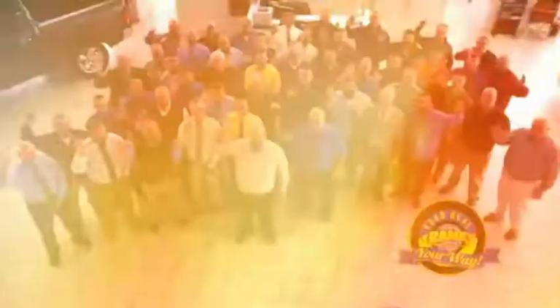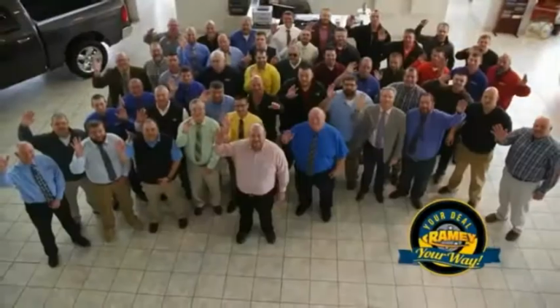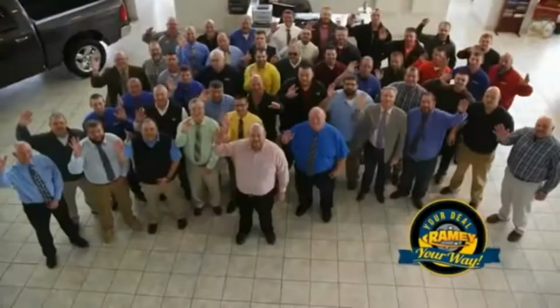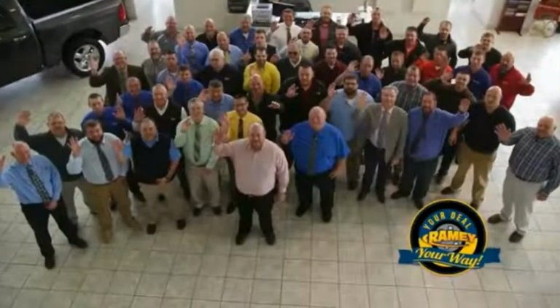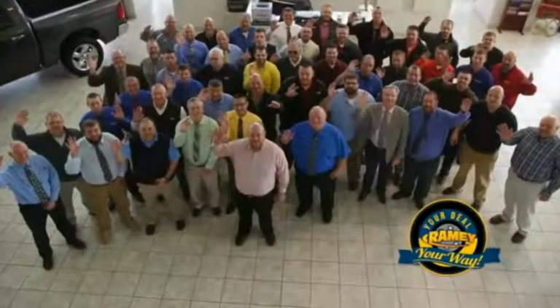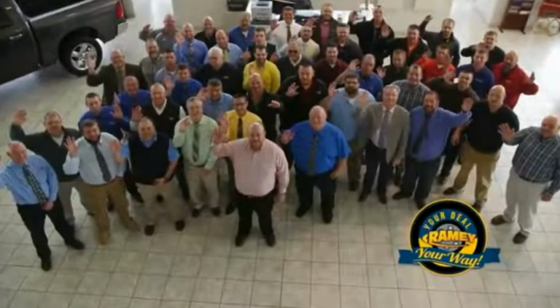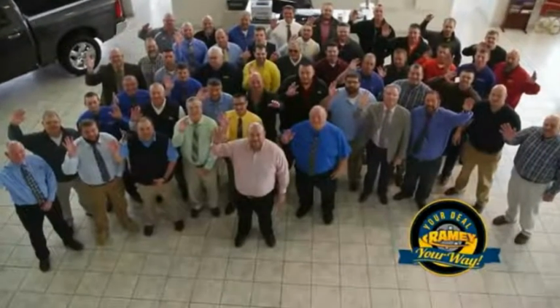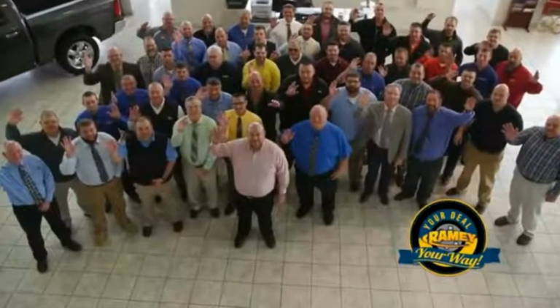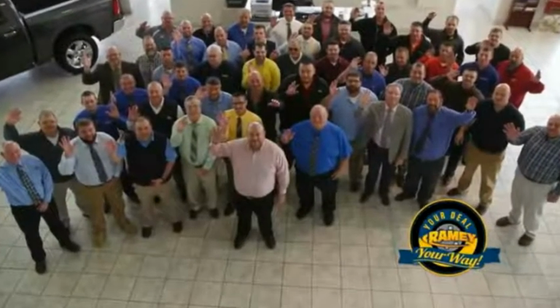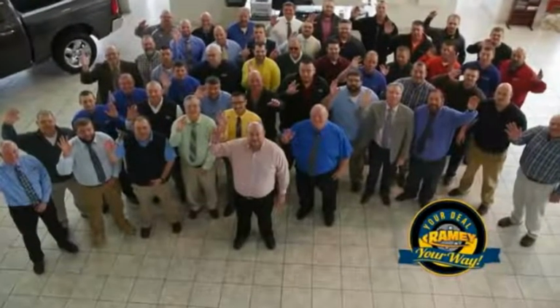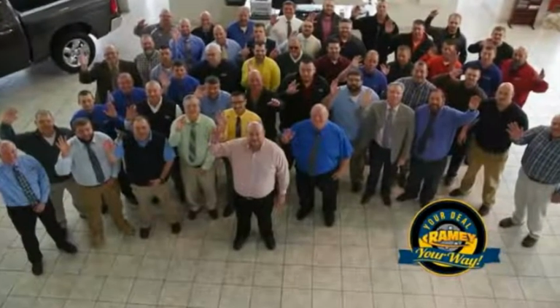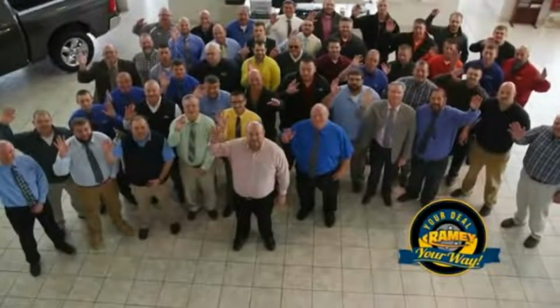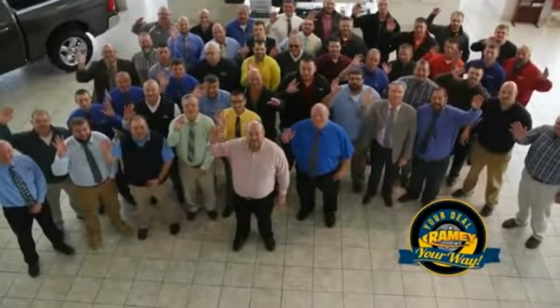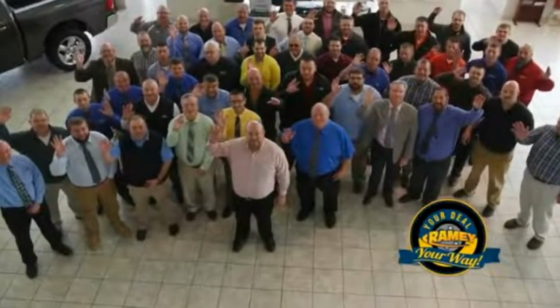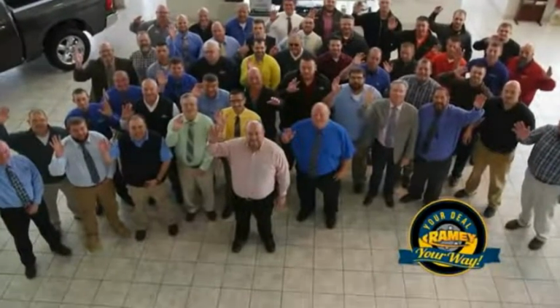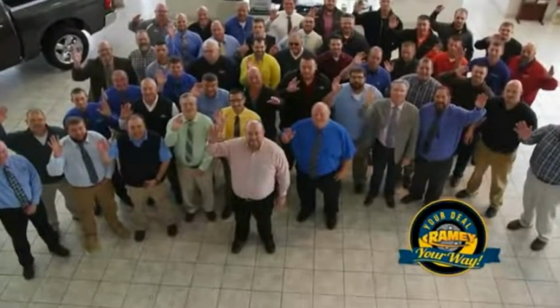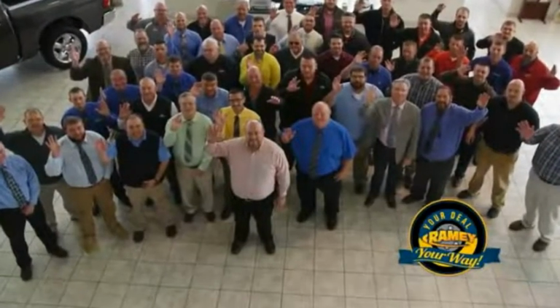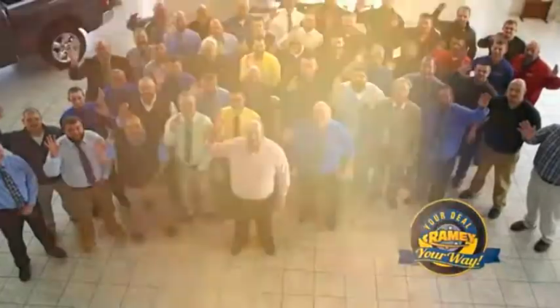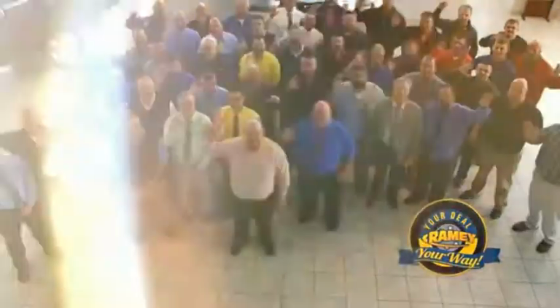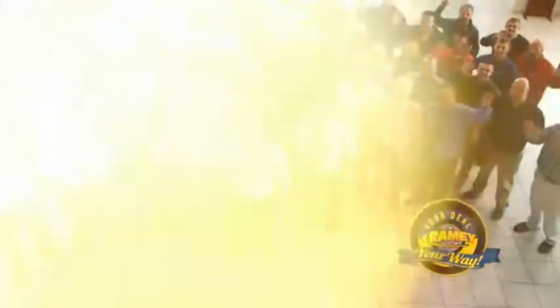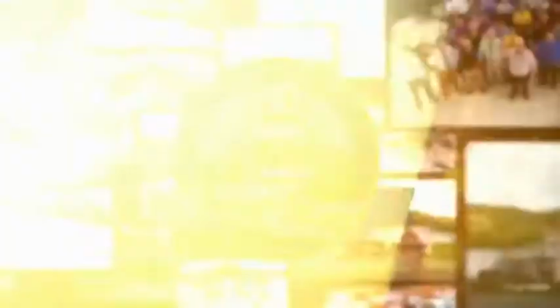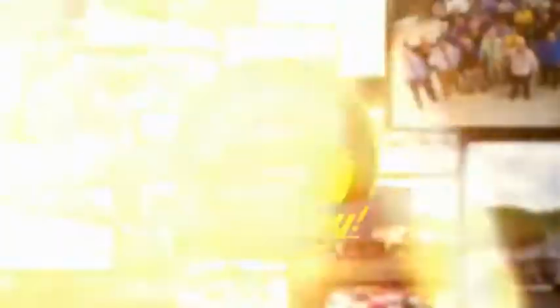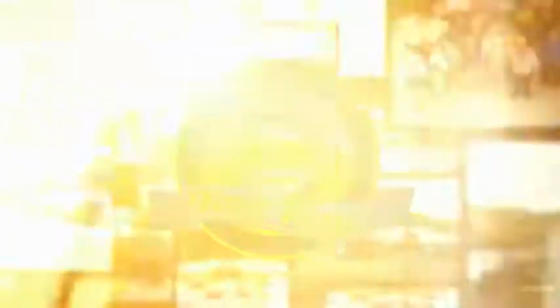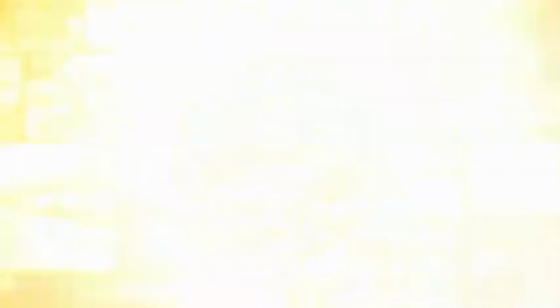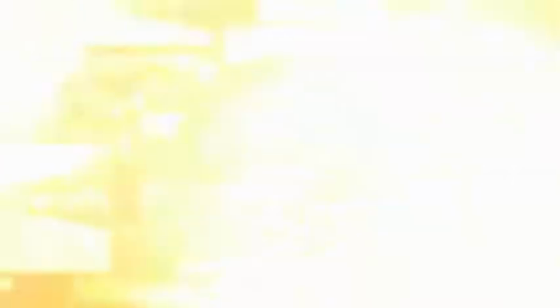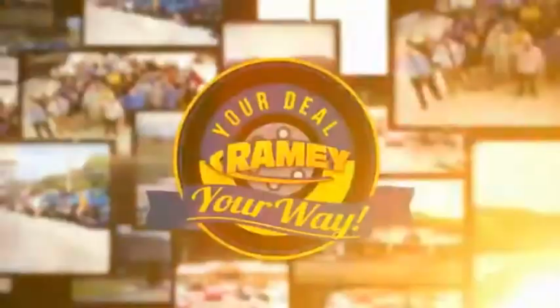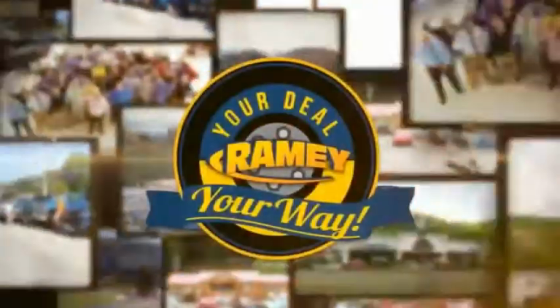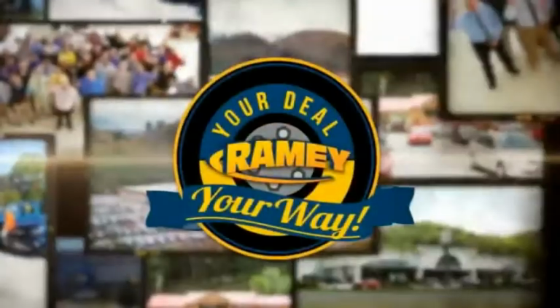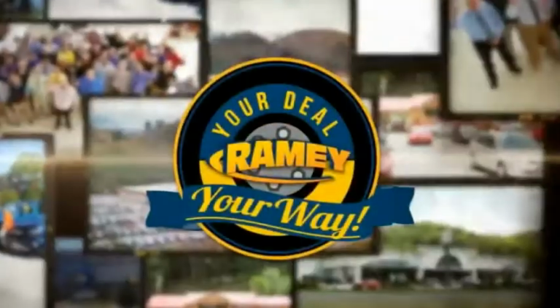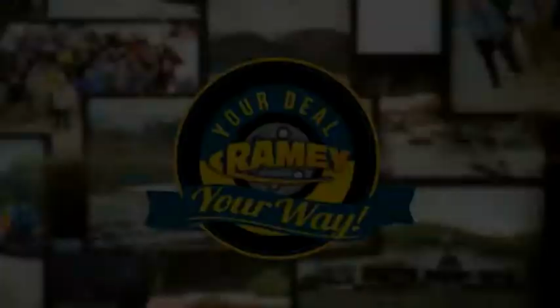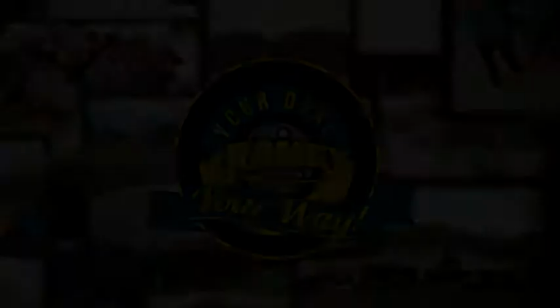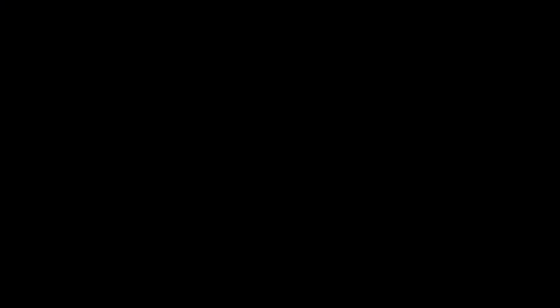We want to be your partner in the car buying experience, because at Ramey, it's your deal — you're worth it.